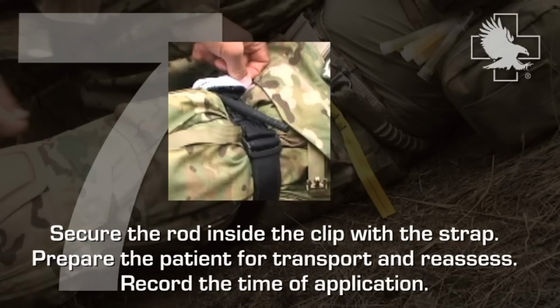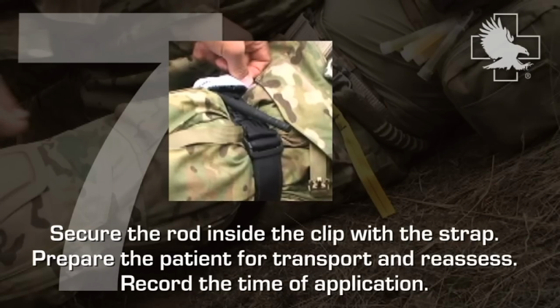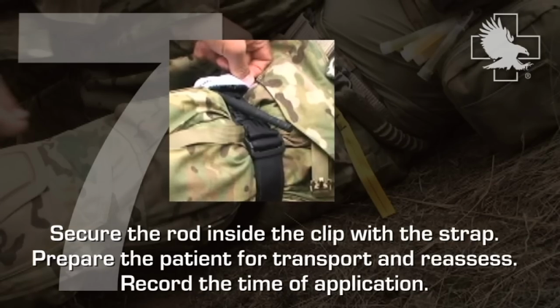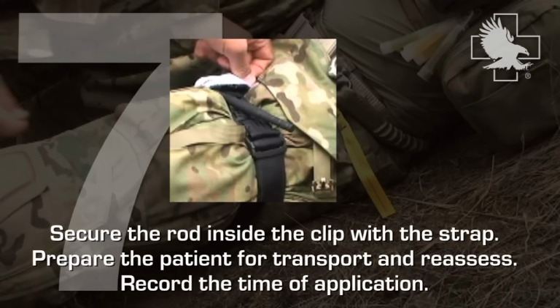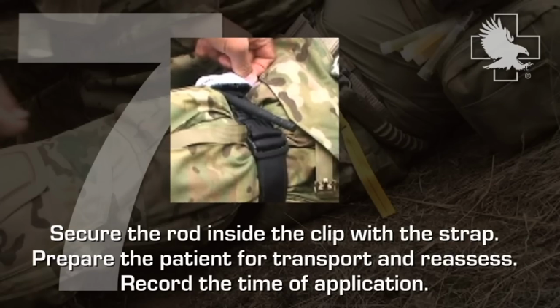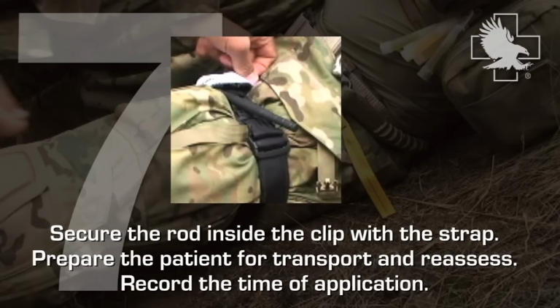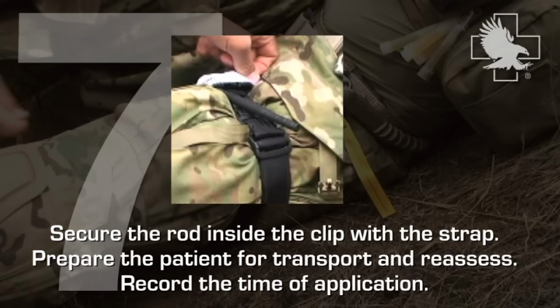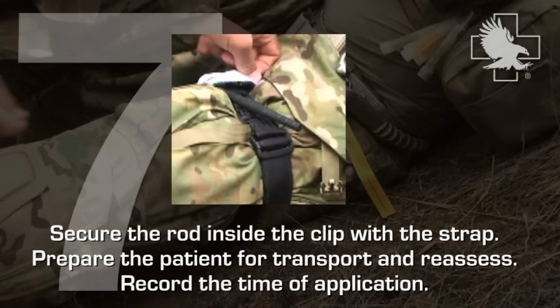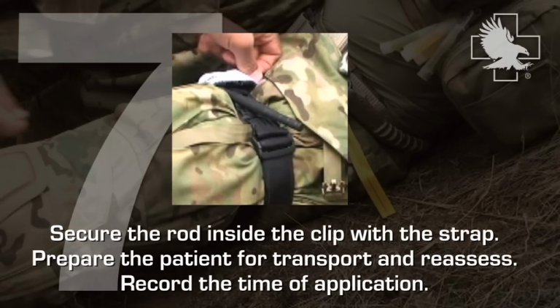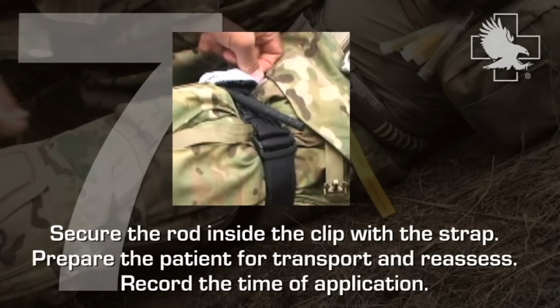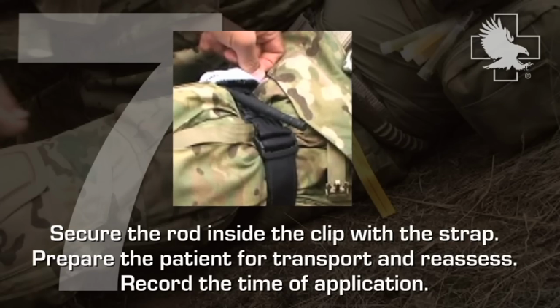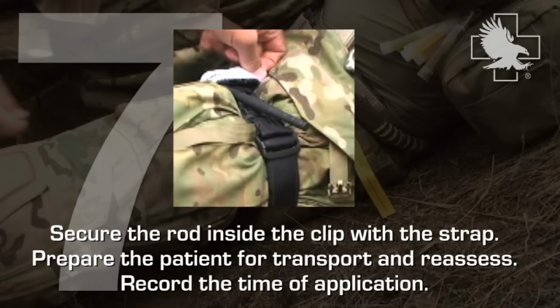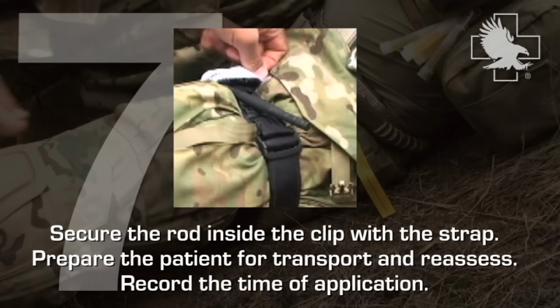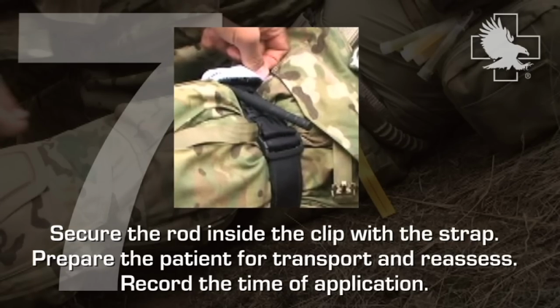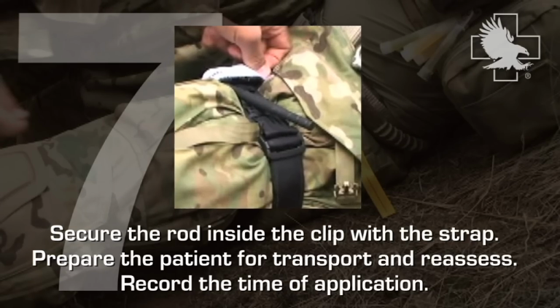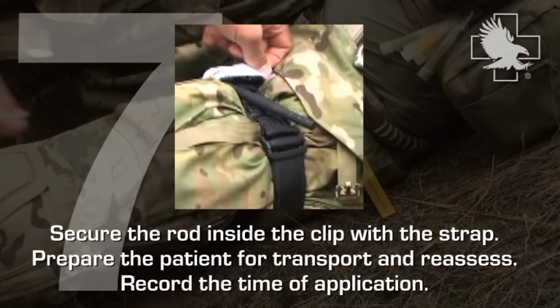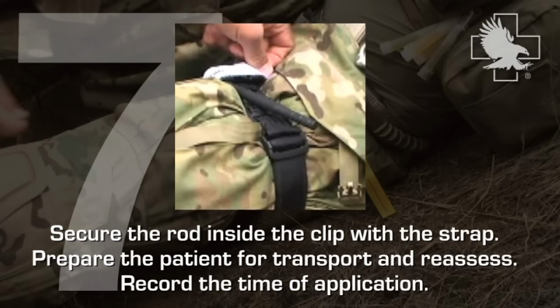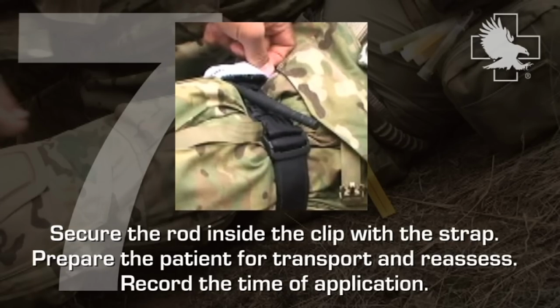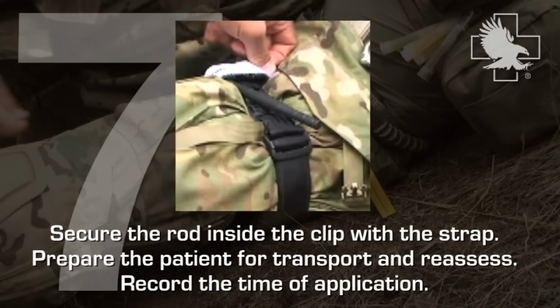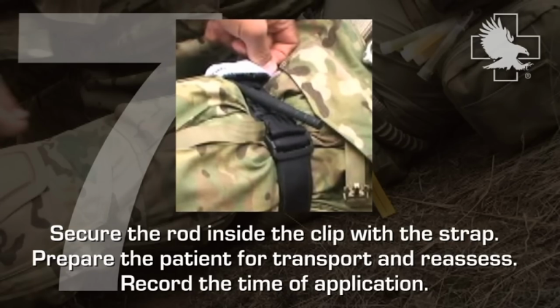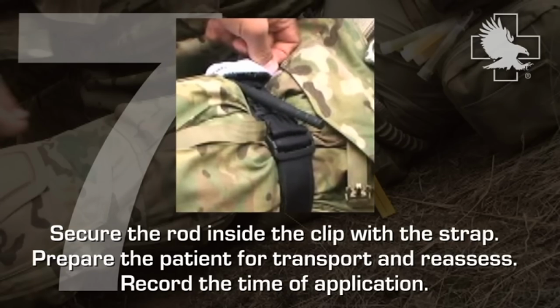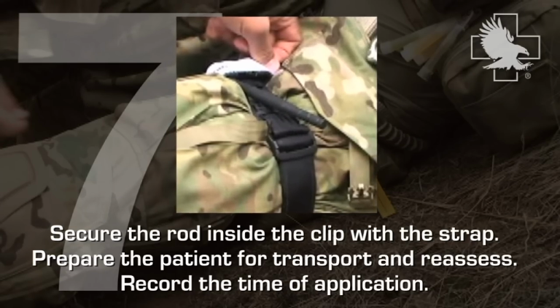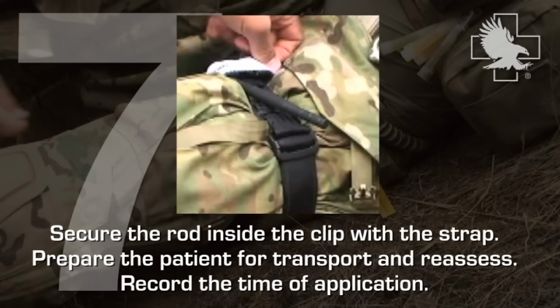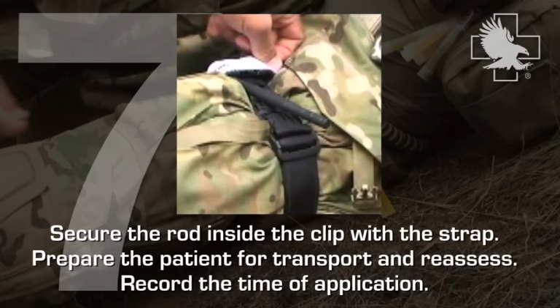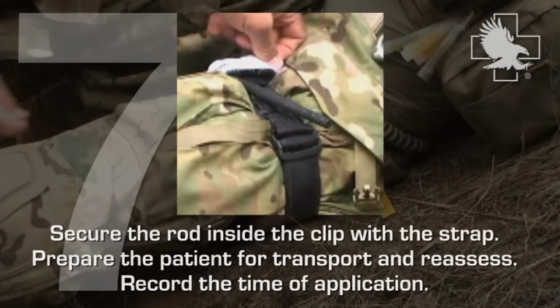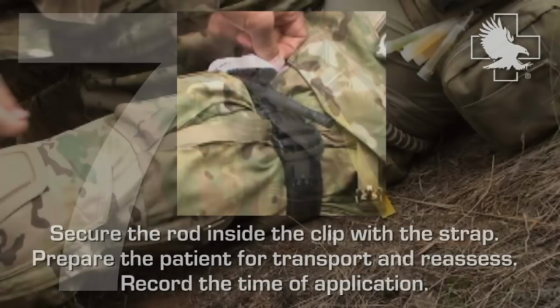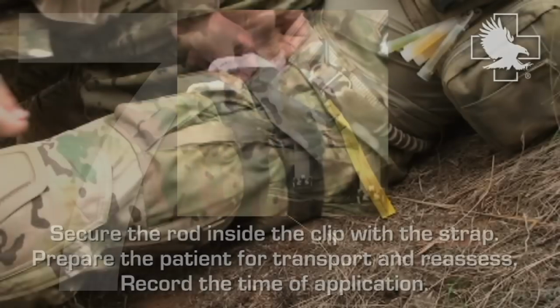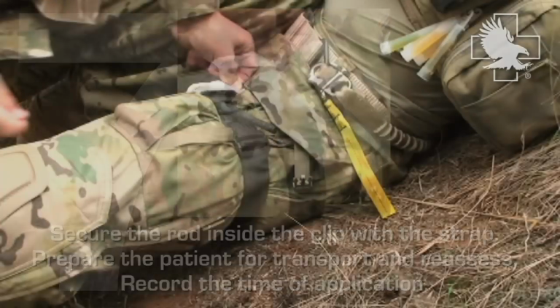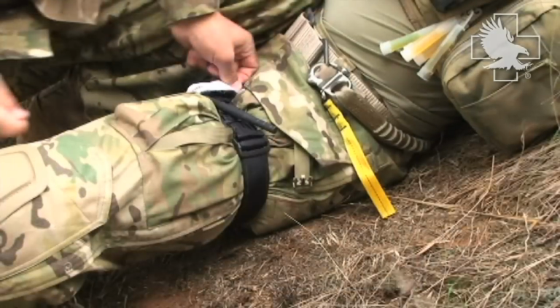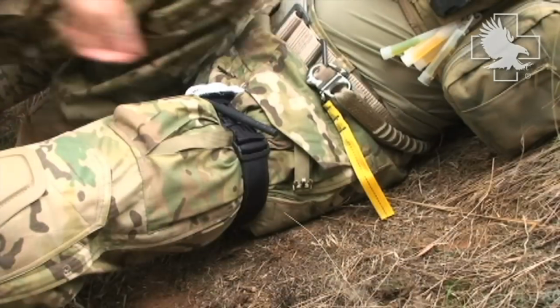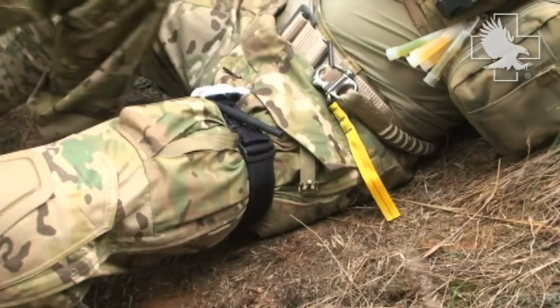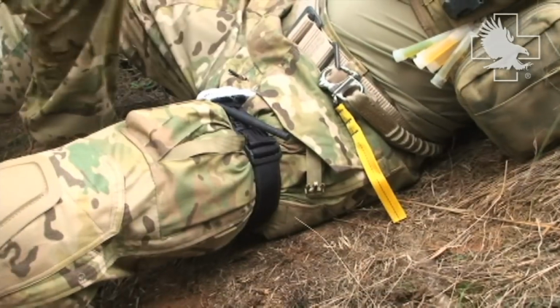Secure the rod inside the clip with the strap. Prepare the patient for transport and reassess. Record the time of application.